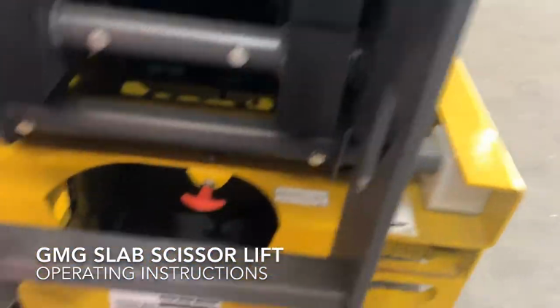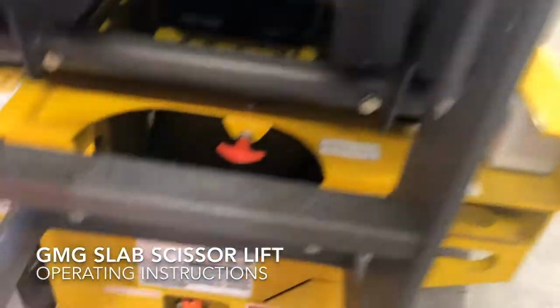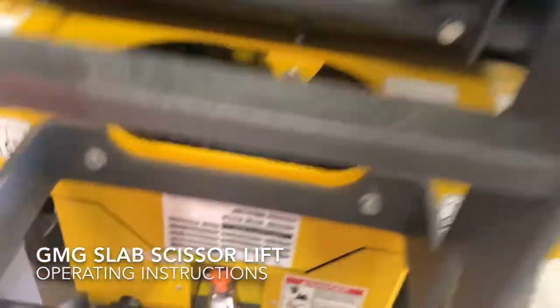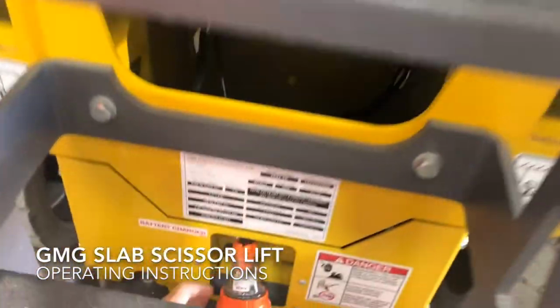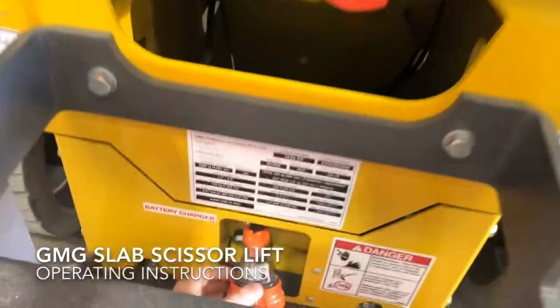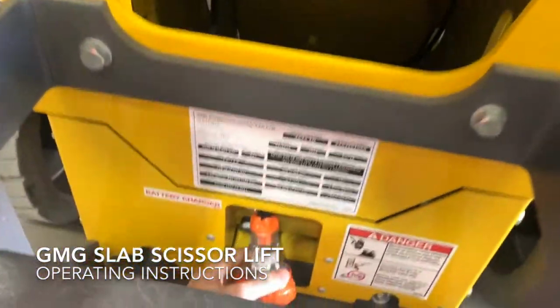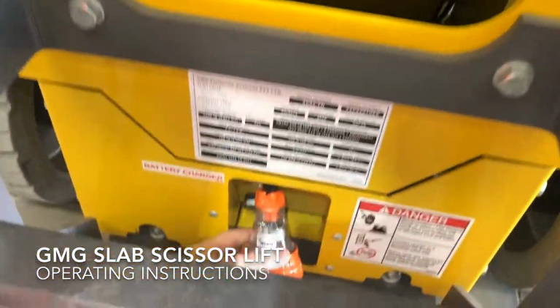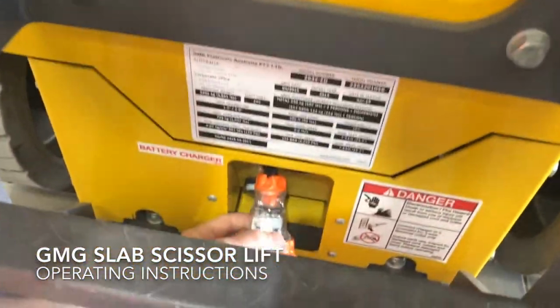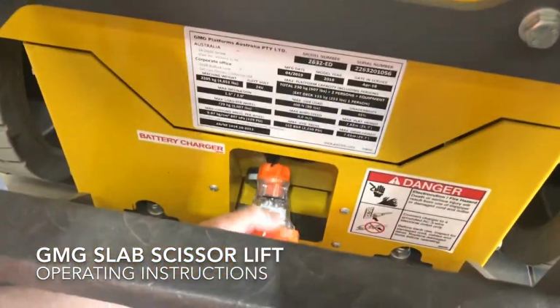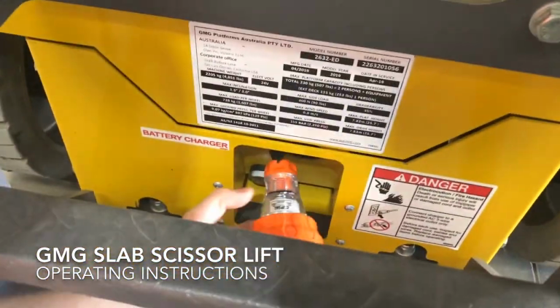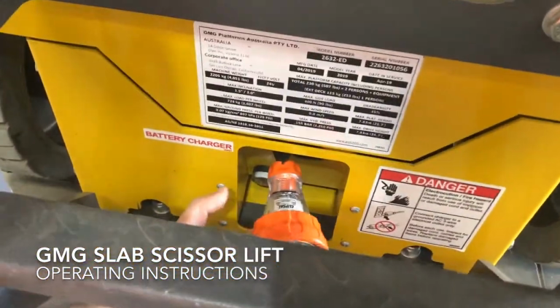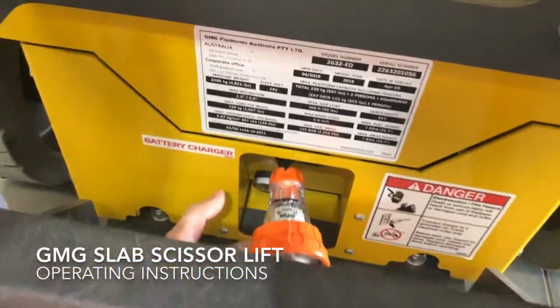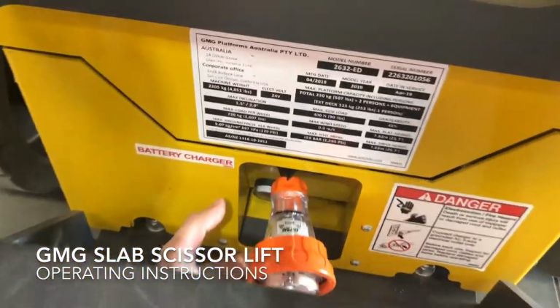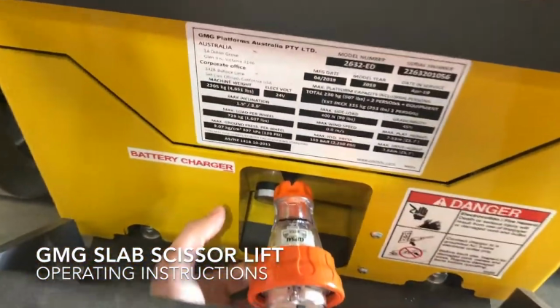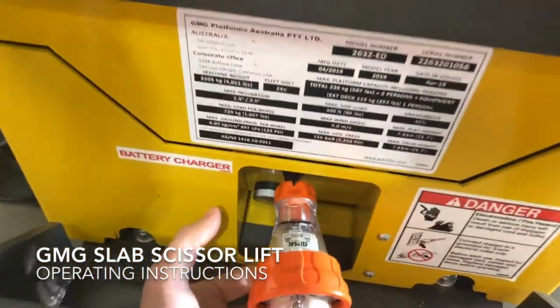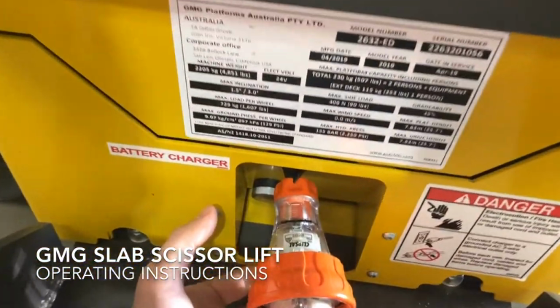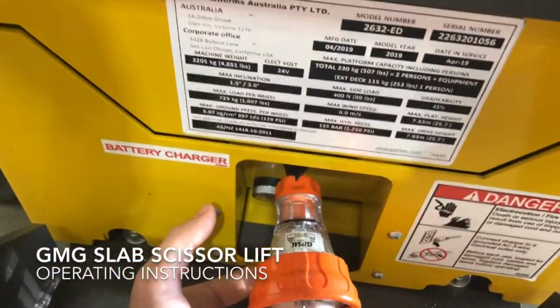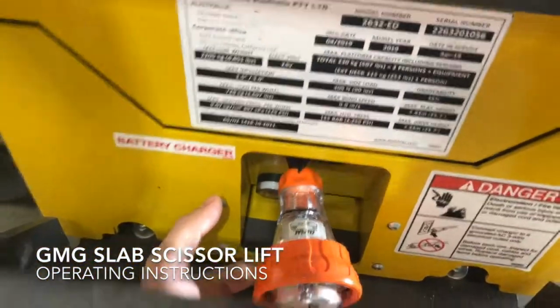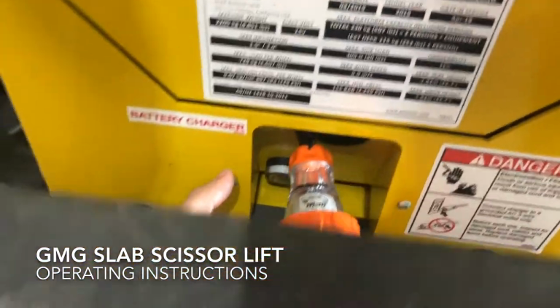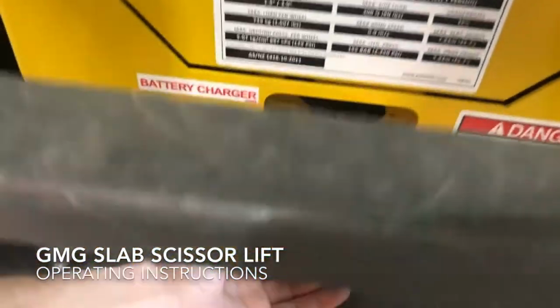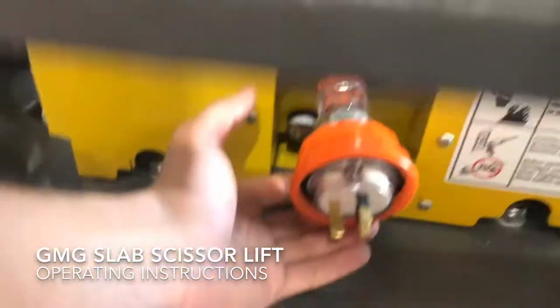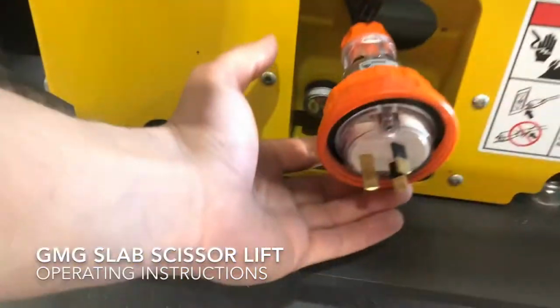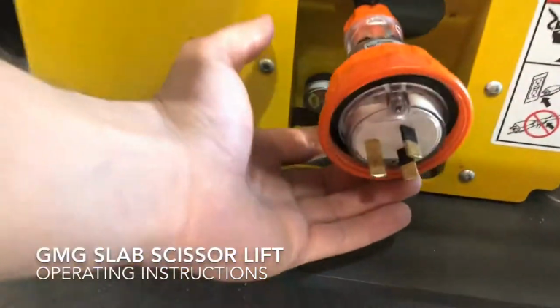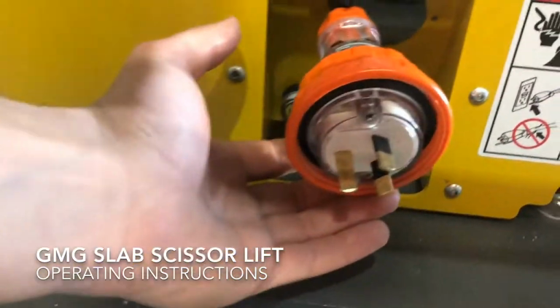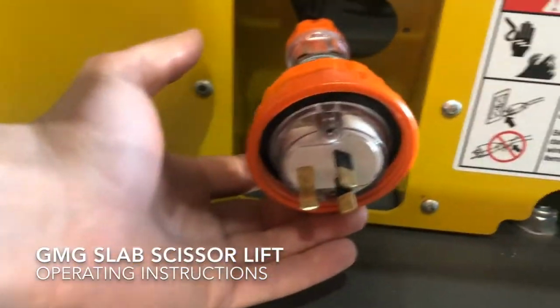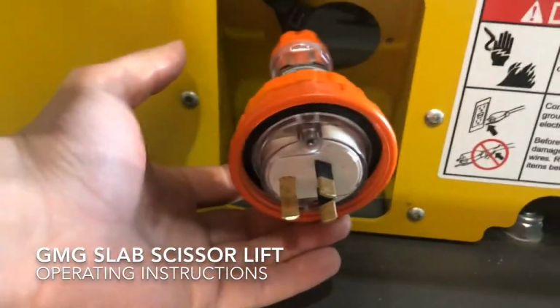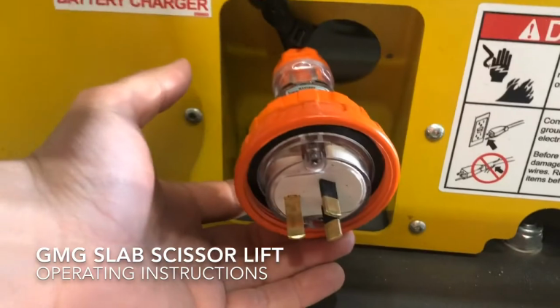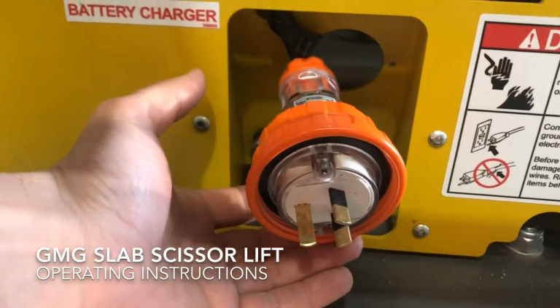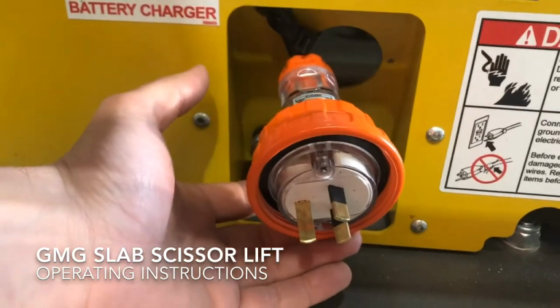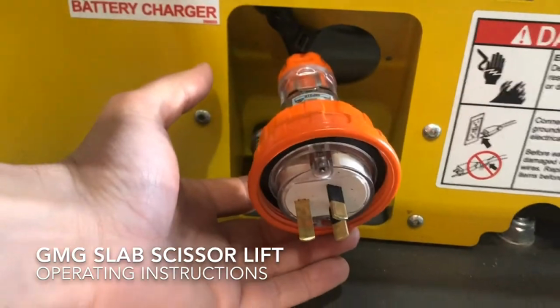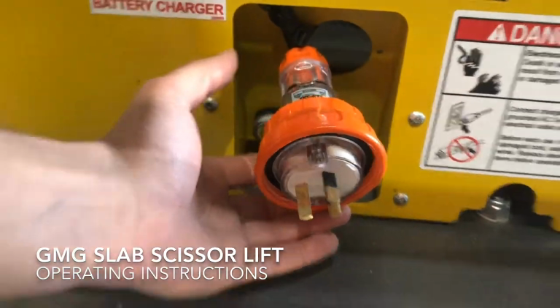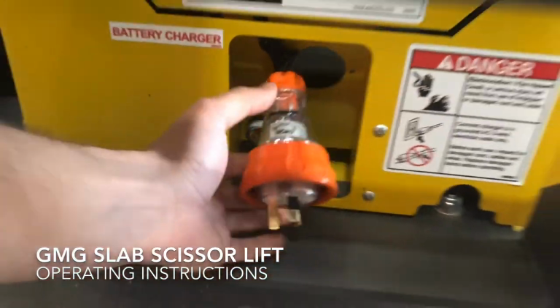For our battery charger we have a 240 volt inlet plug at the back.